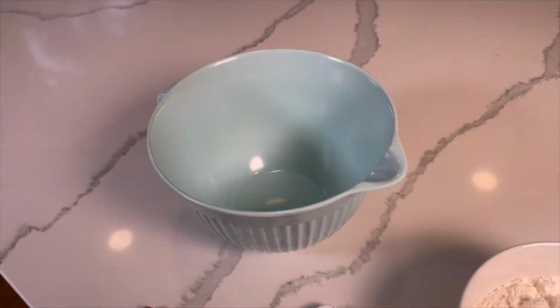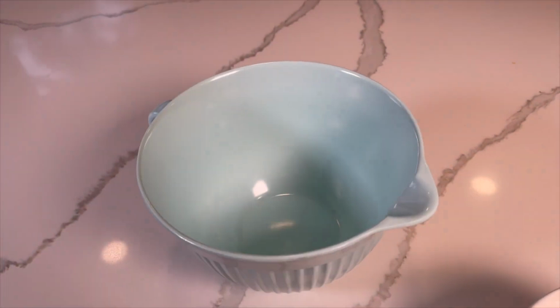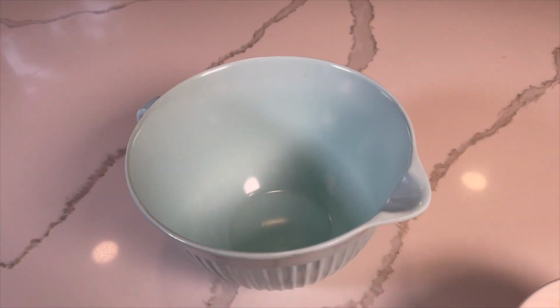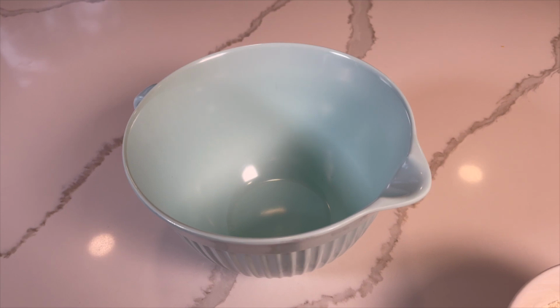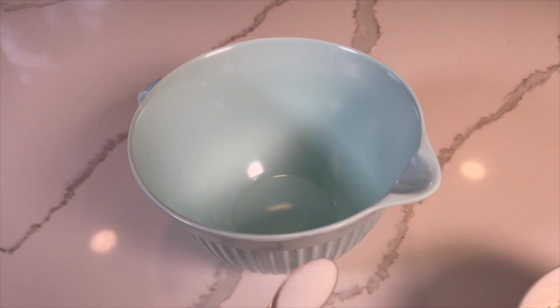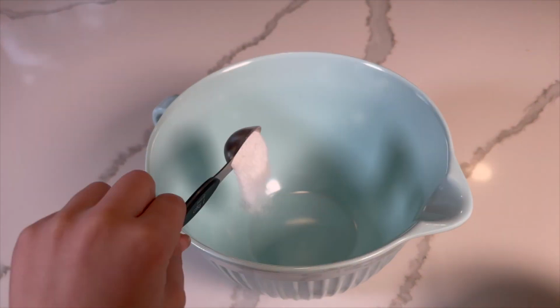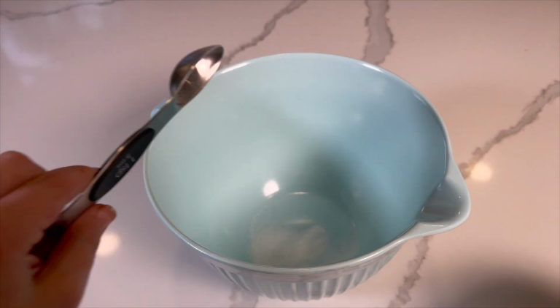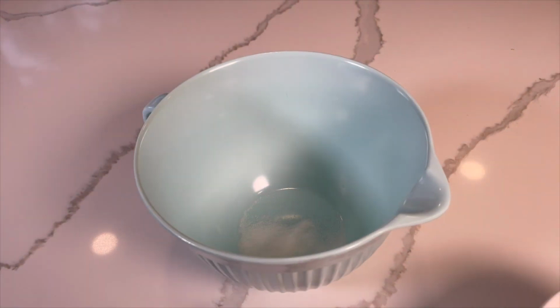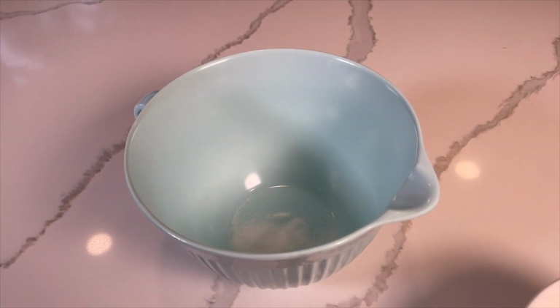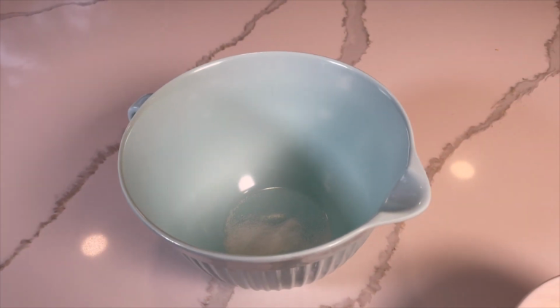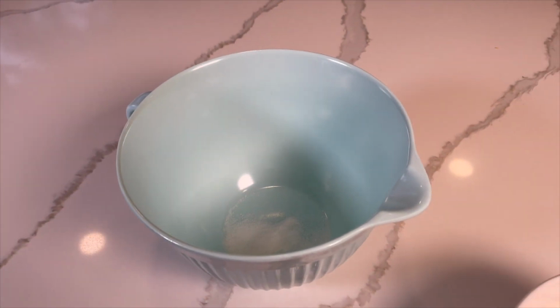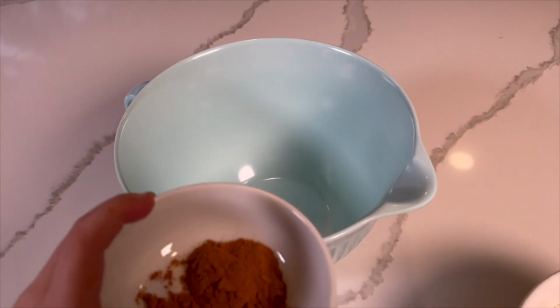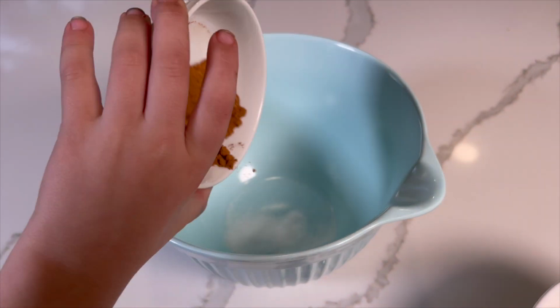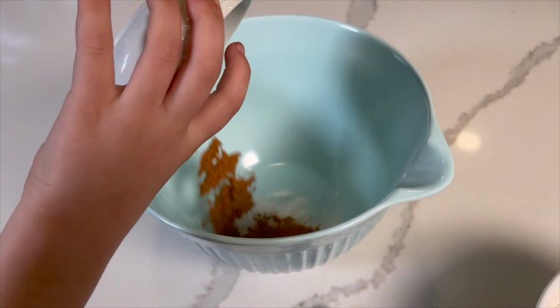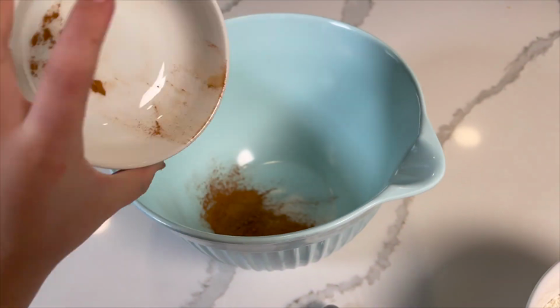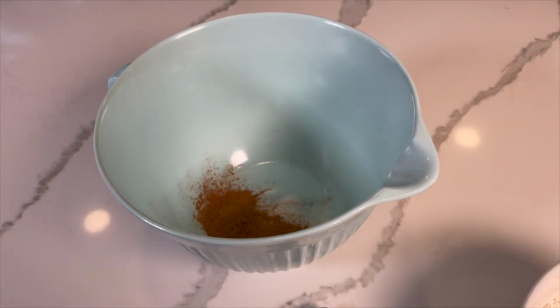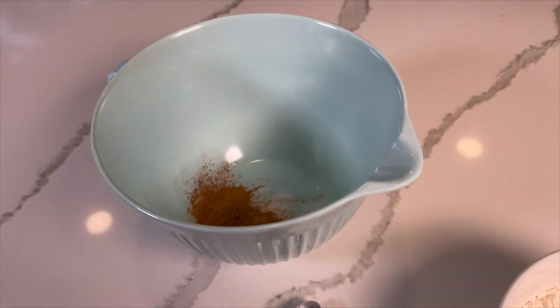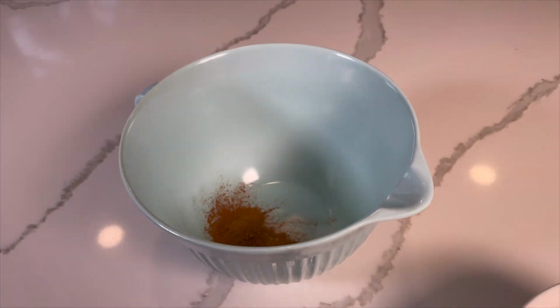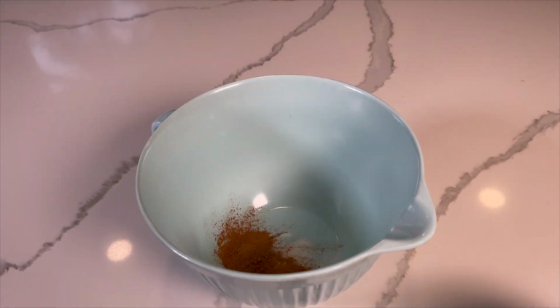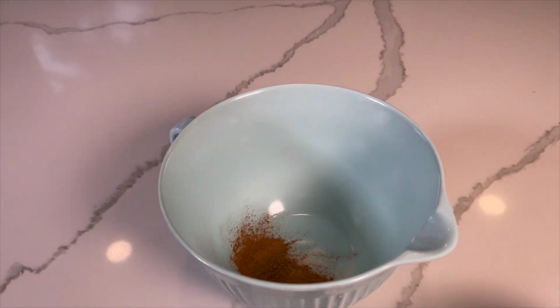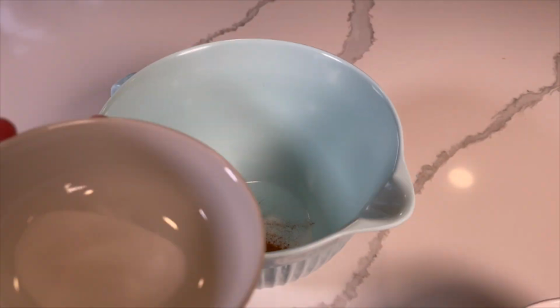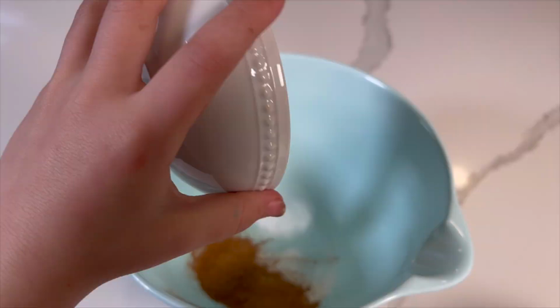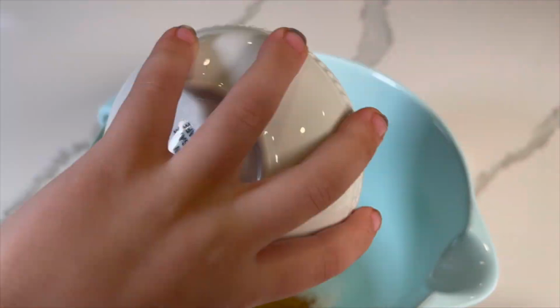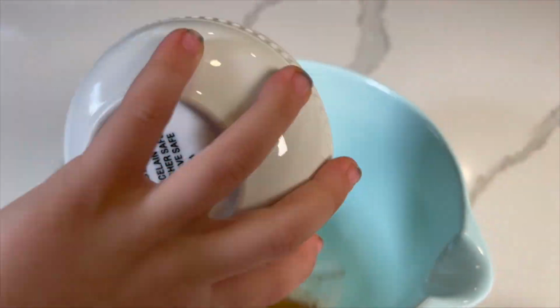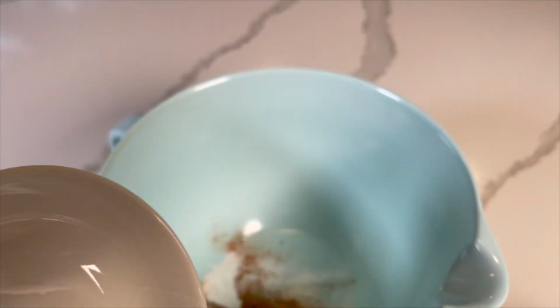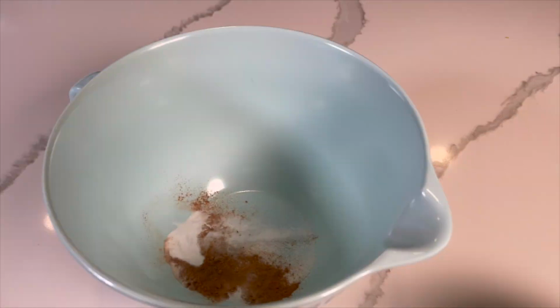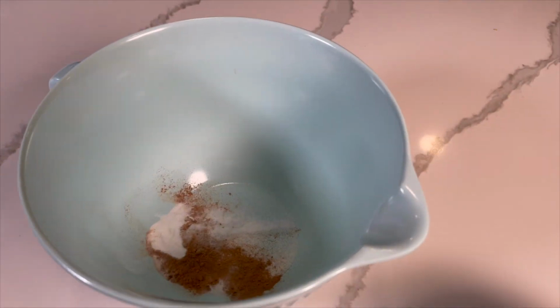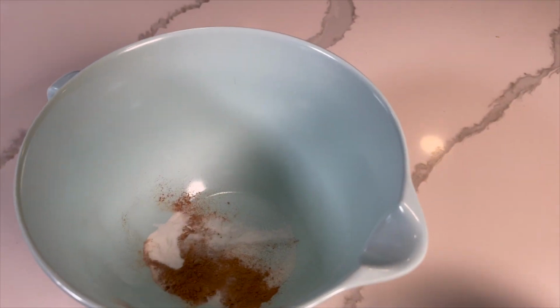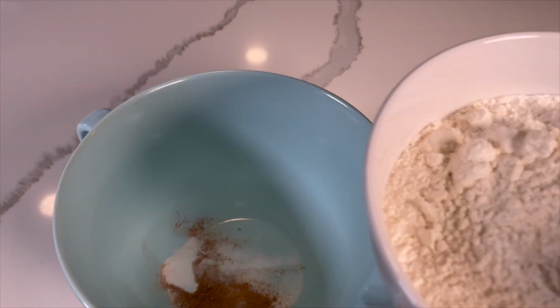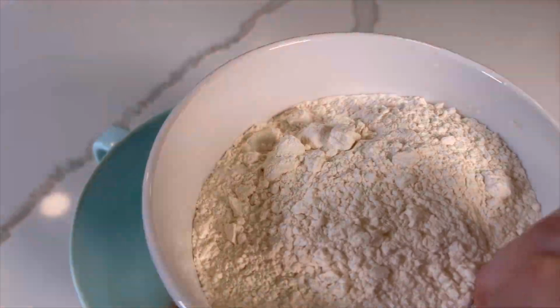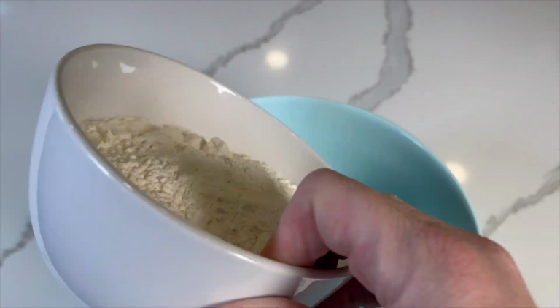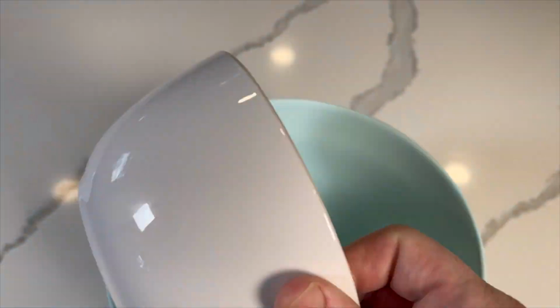For step 2, use a medium bowl to combine flour, baking soda, cinnamon, and salt.